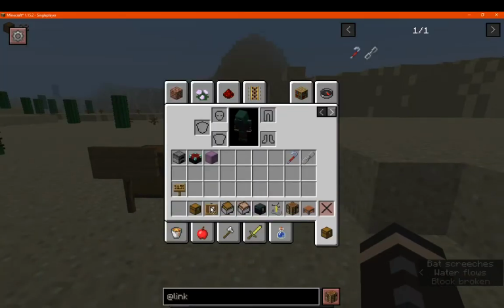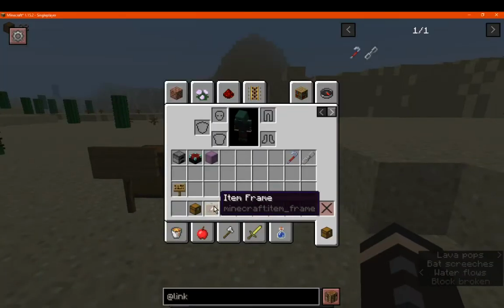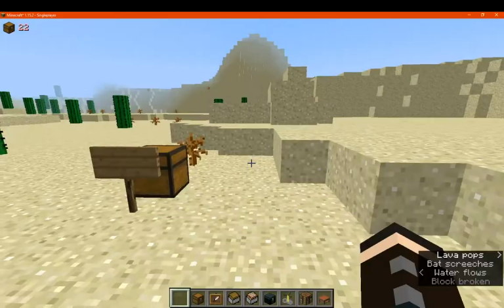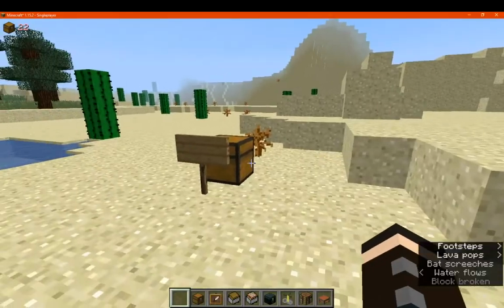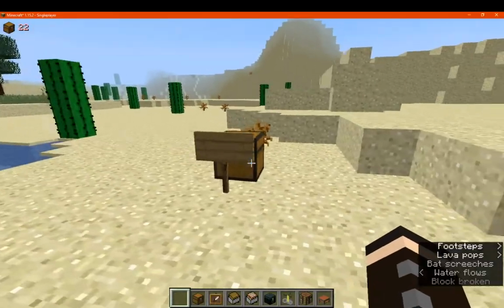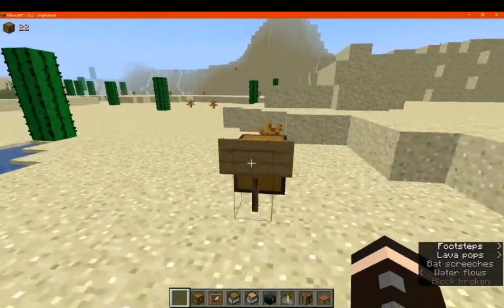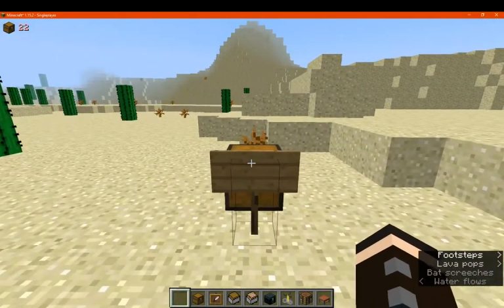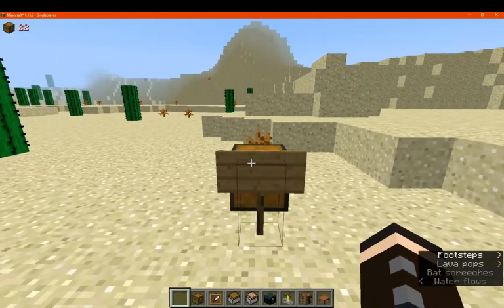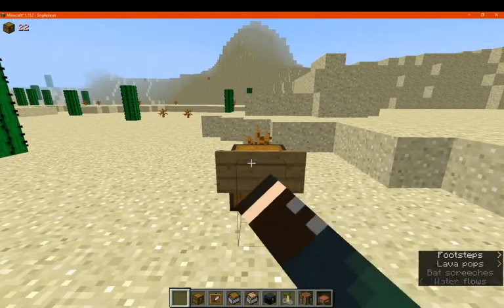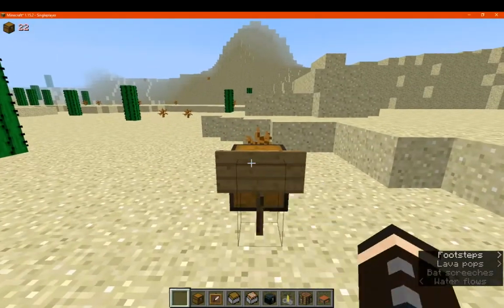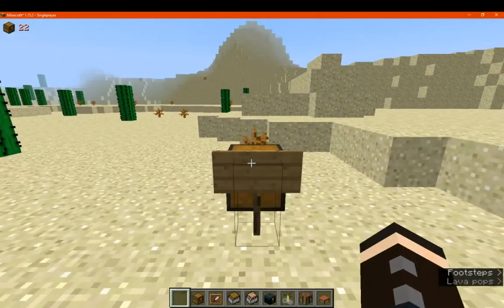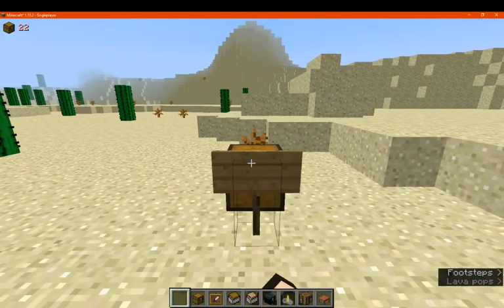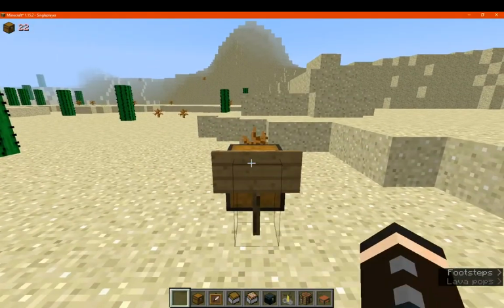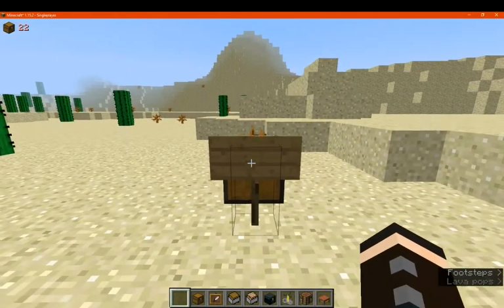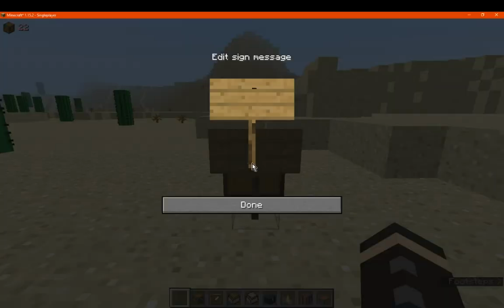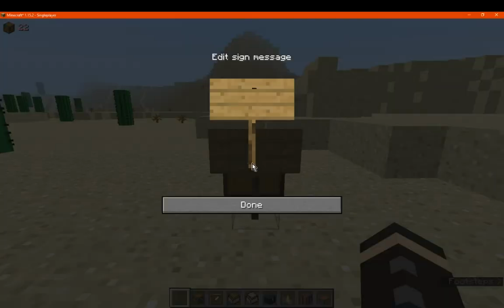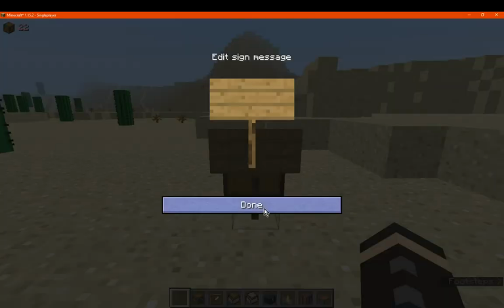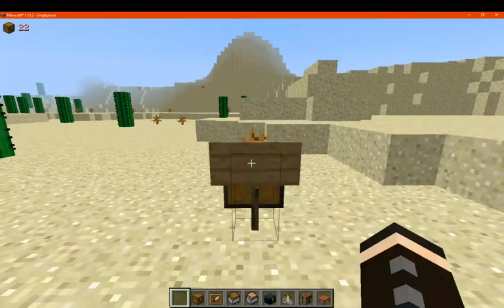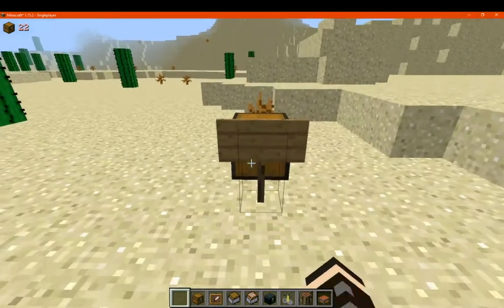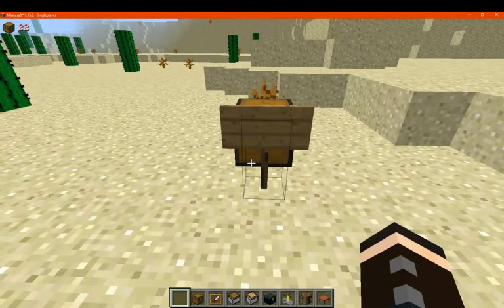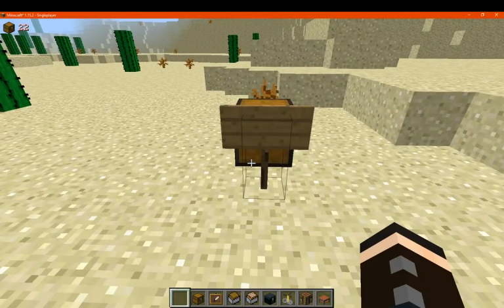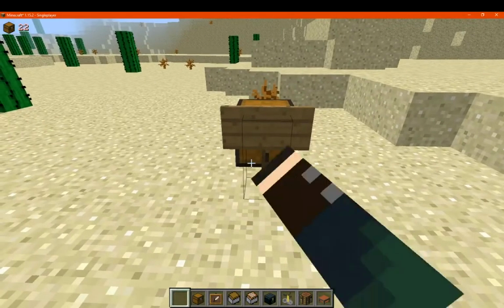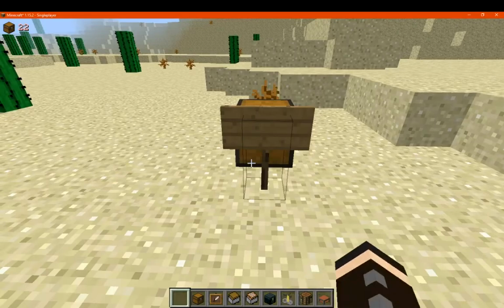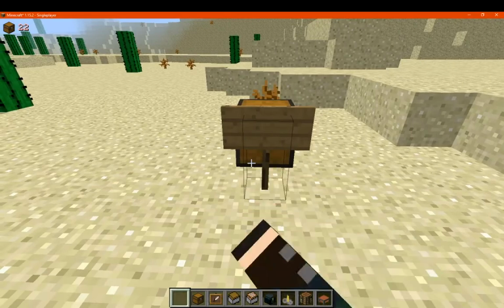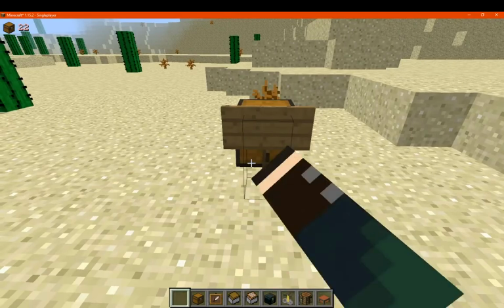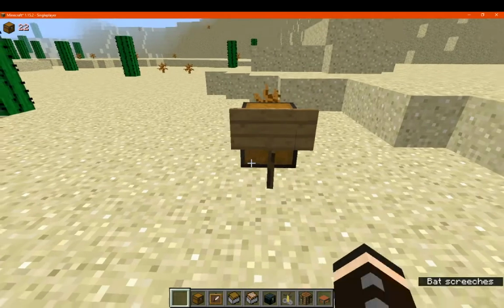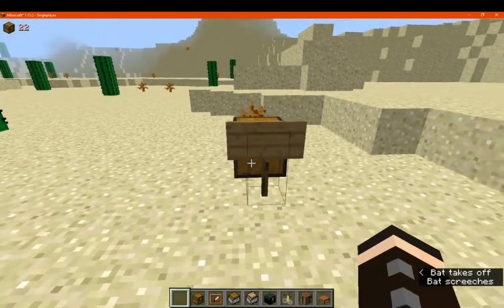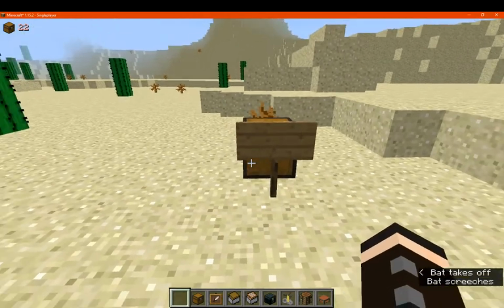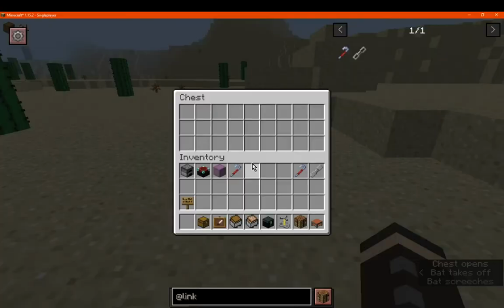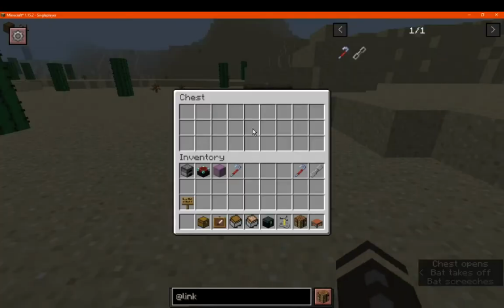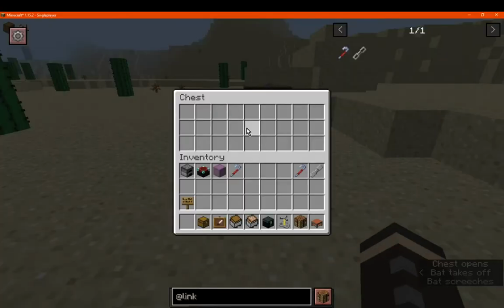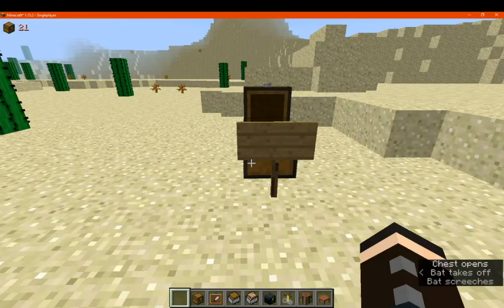Next, we'll cover passing through inventories. So if we try that, we can't pass through the sign — we'd still have to go around it.